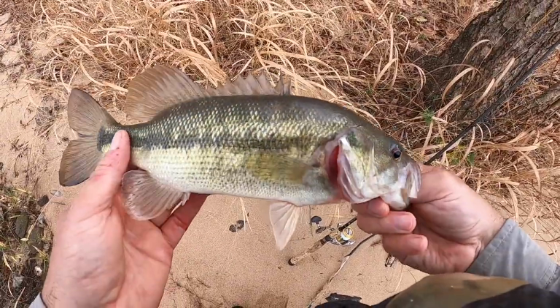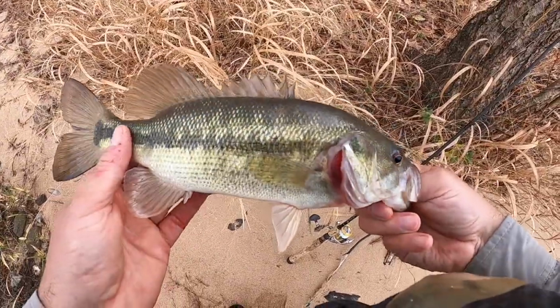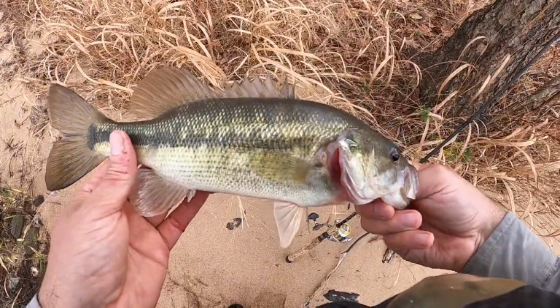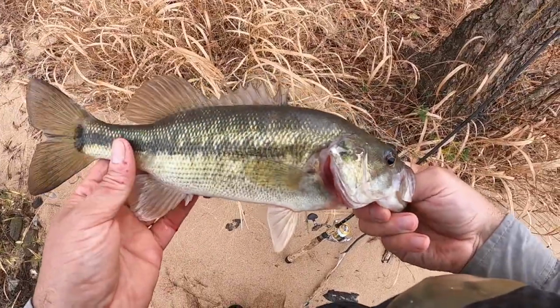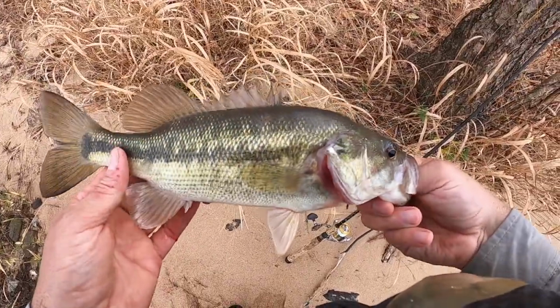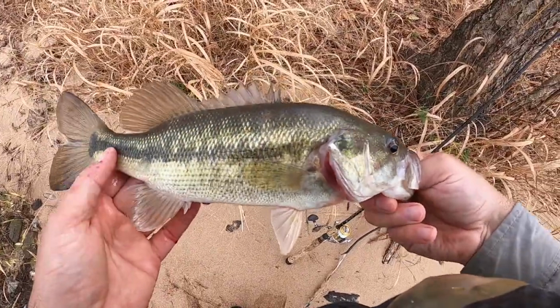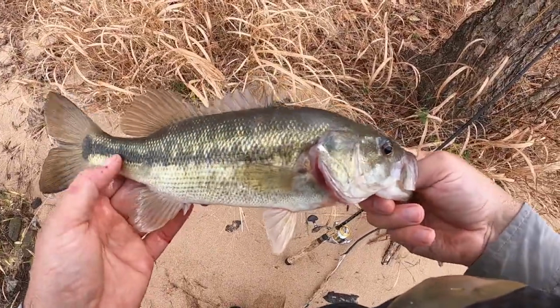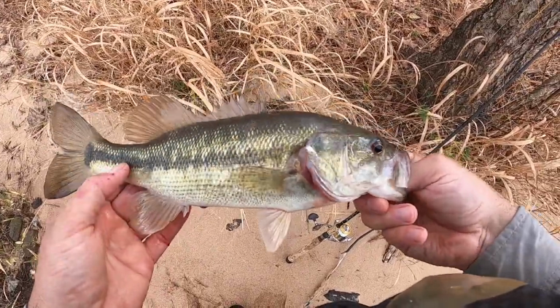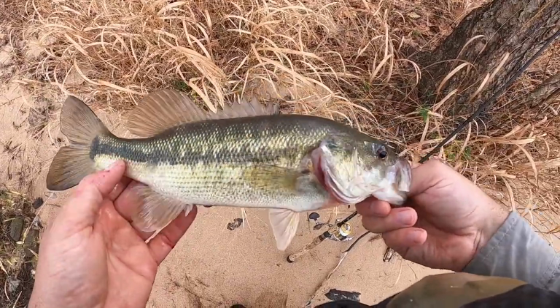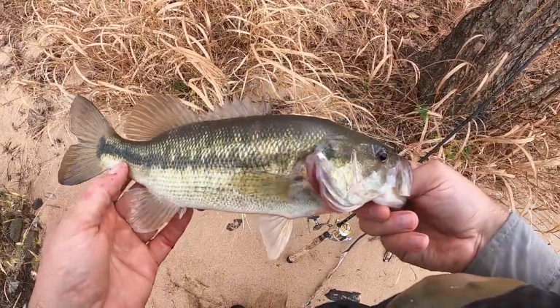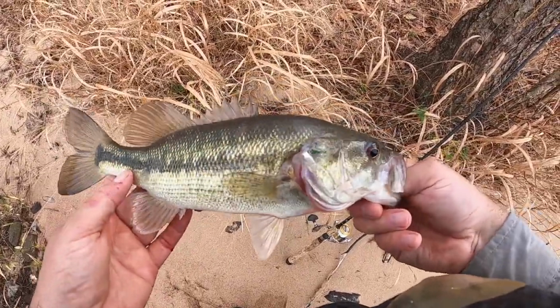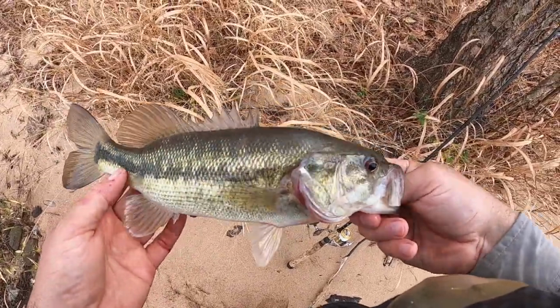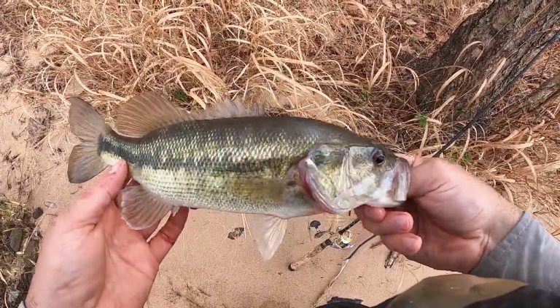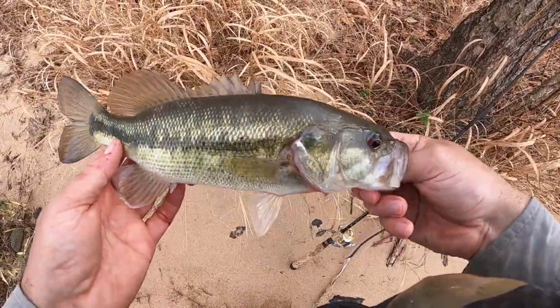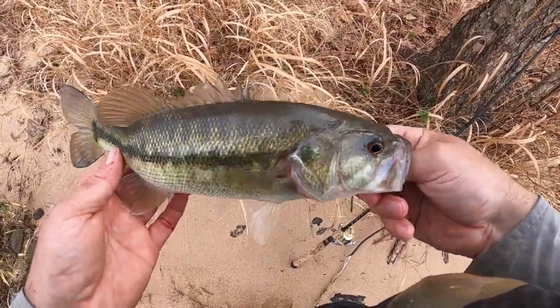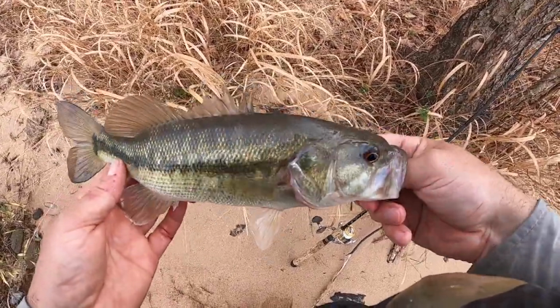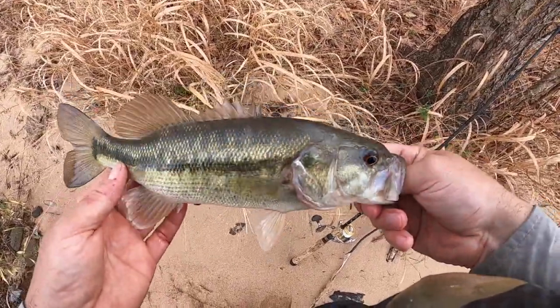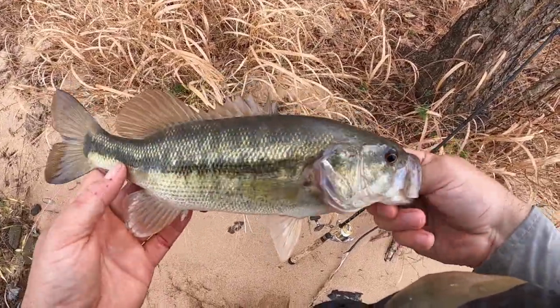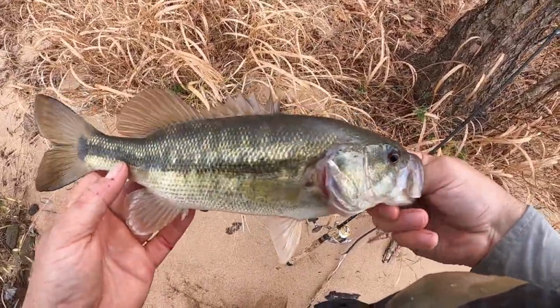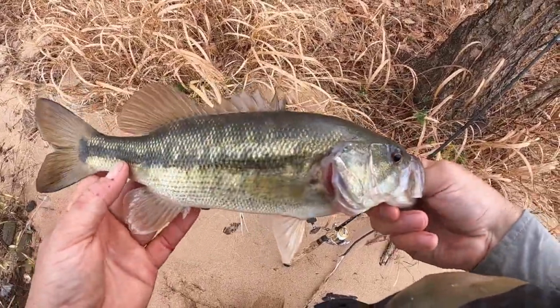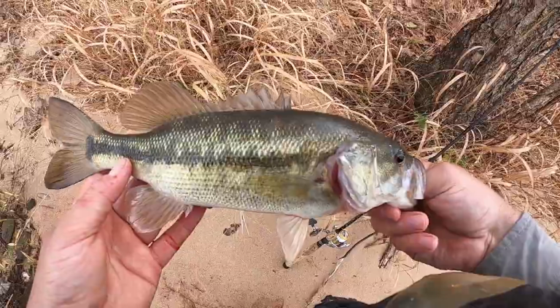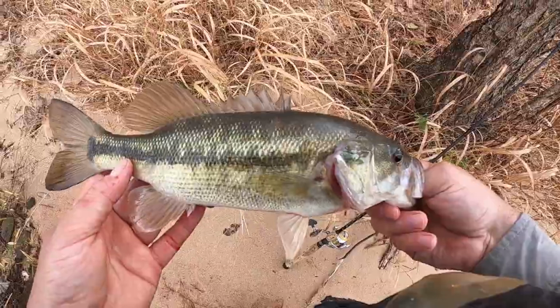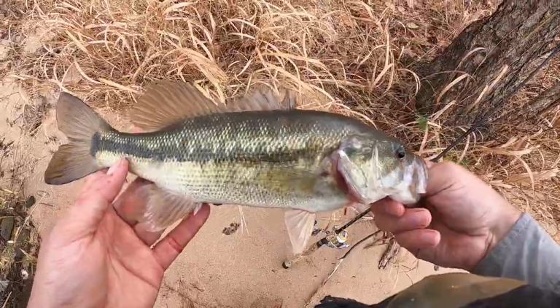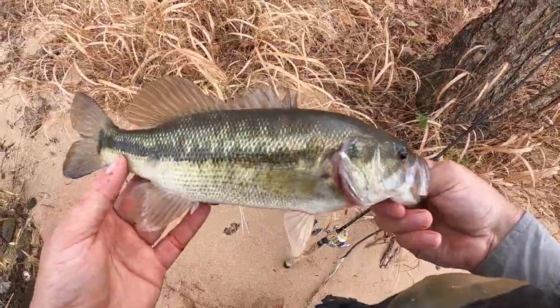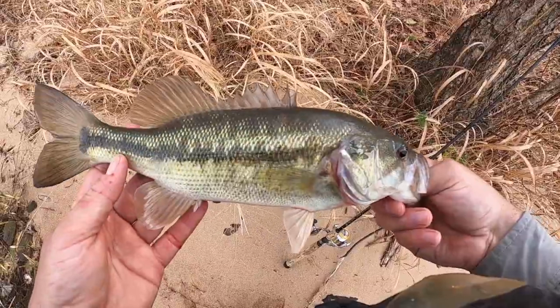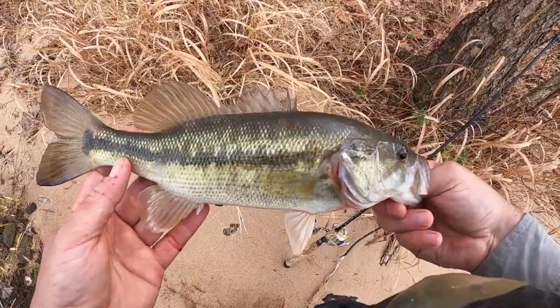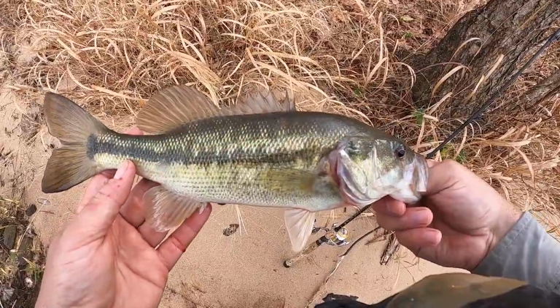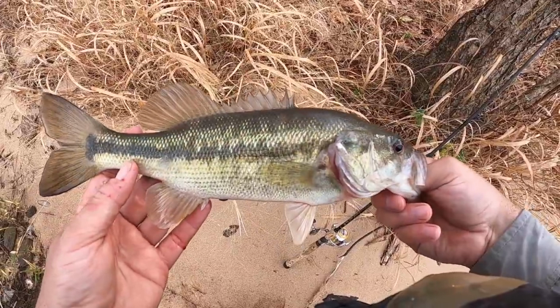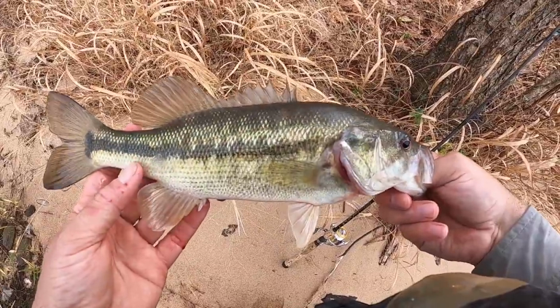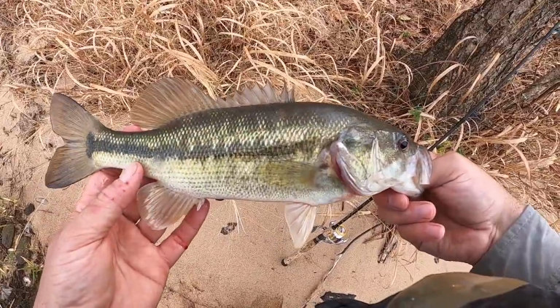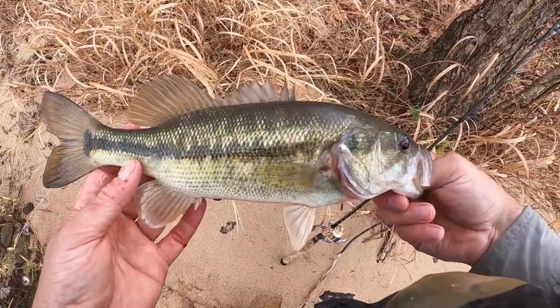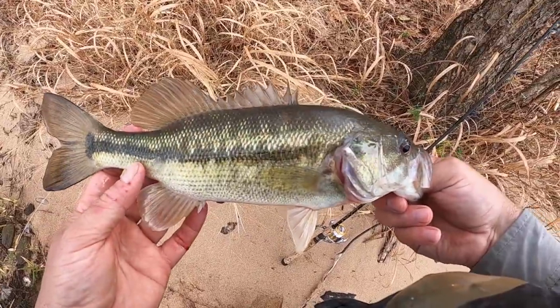Not an Alabama bass — a lot of people call Alabama bass spotted bass, but this is a true spotted bass.